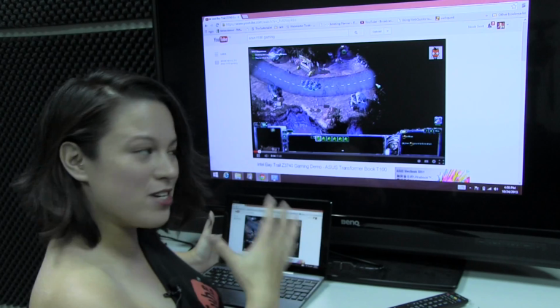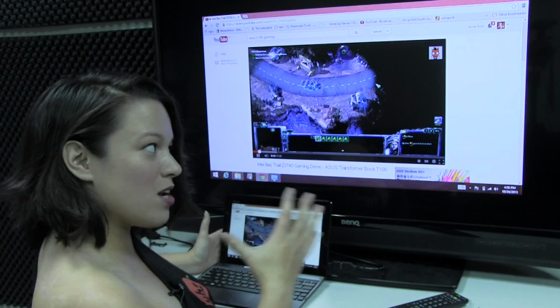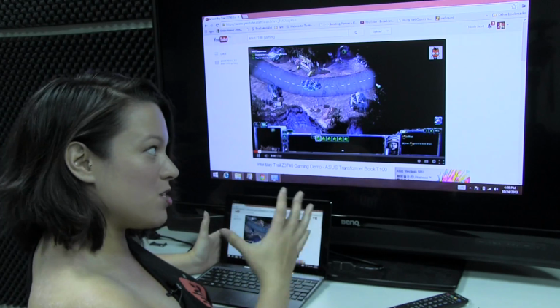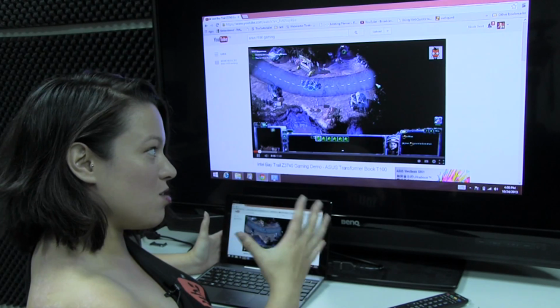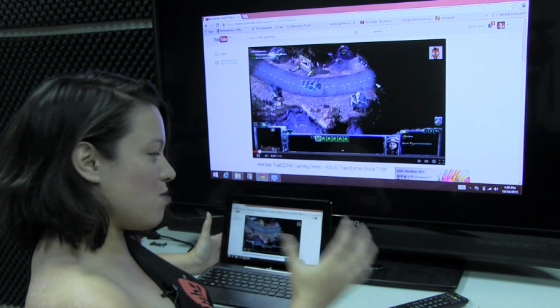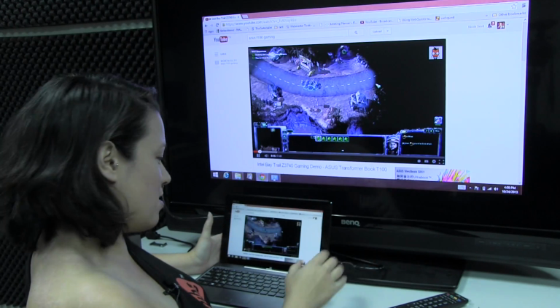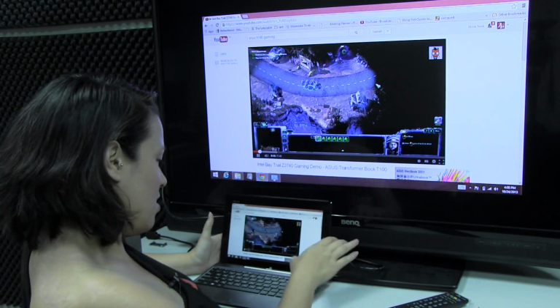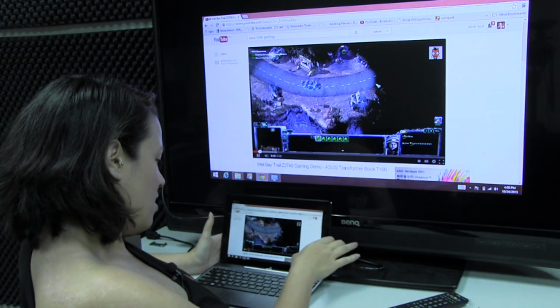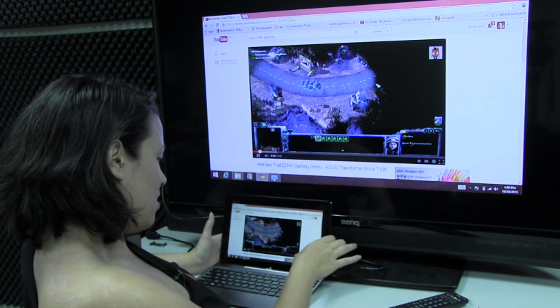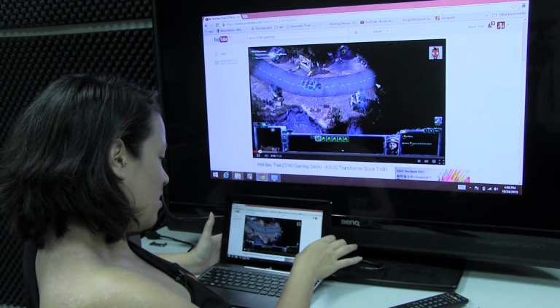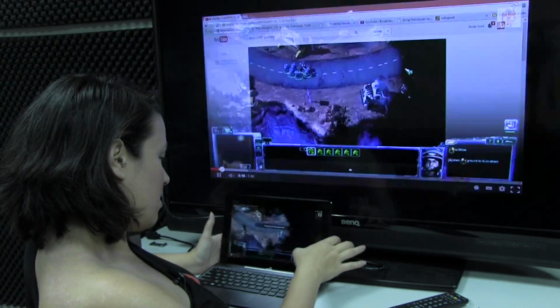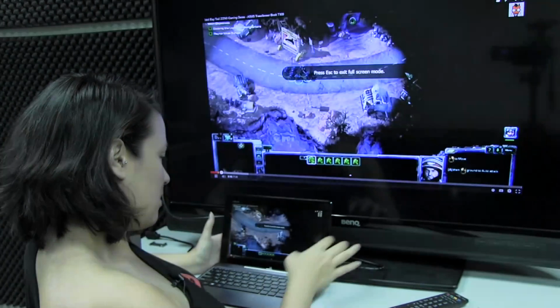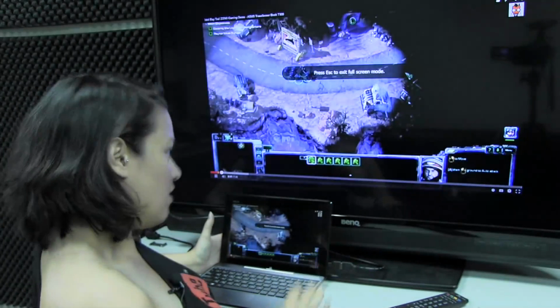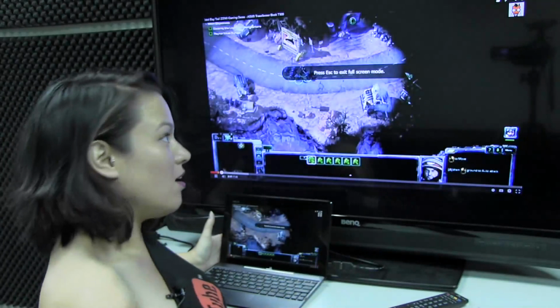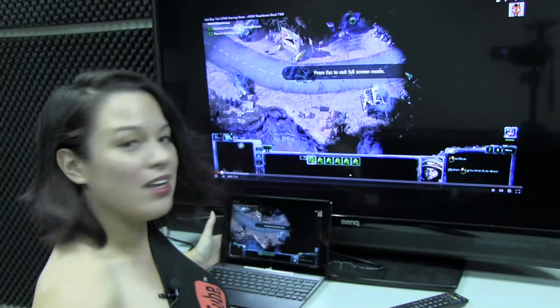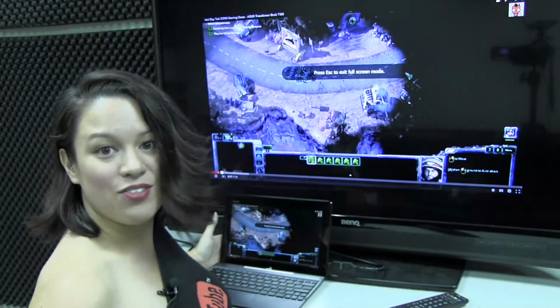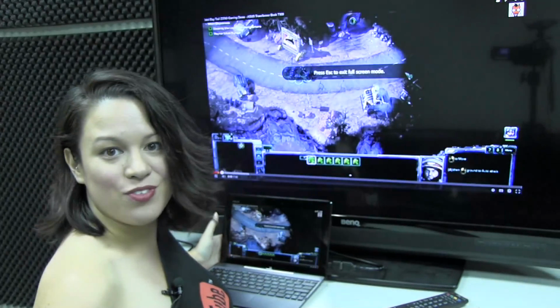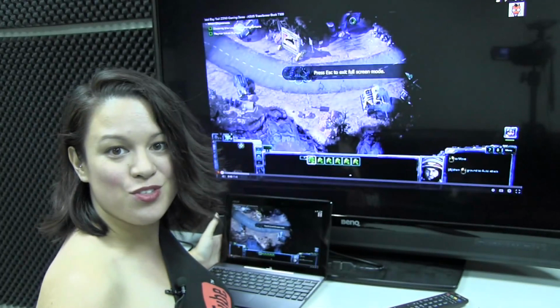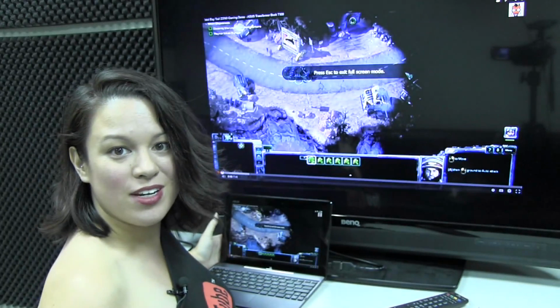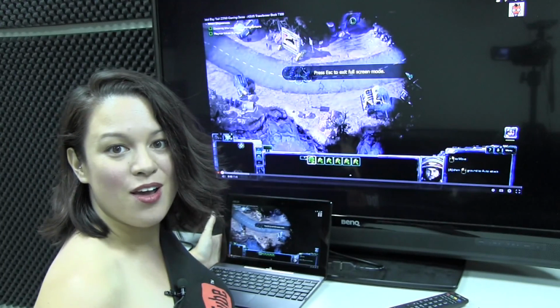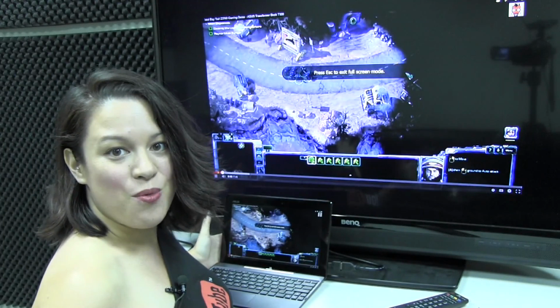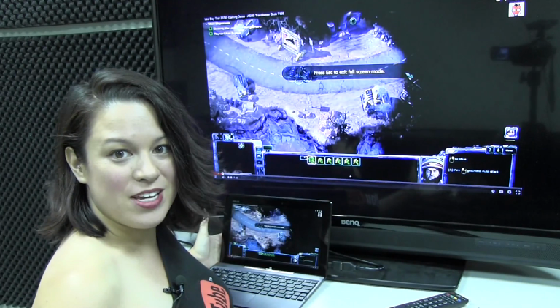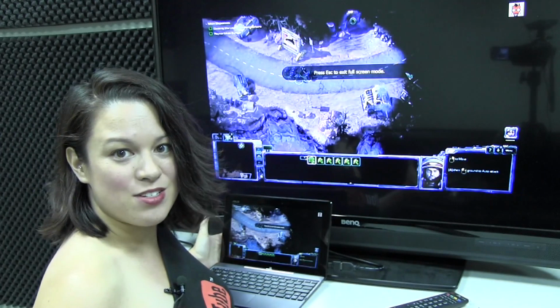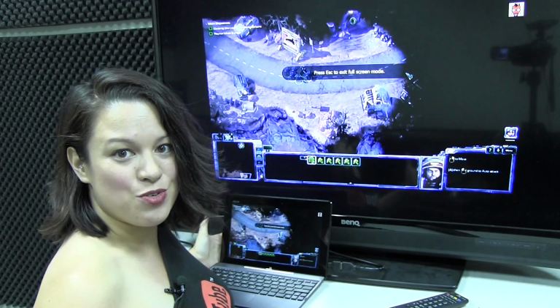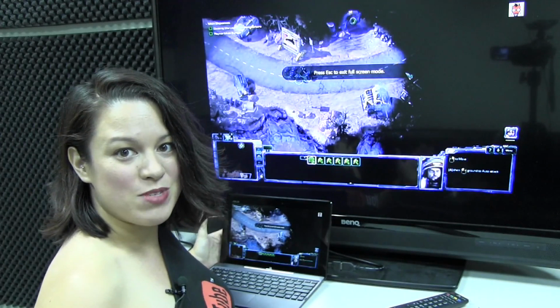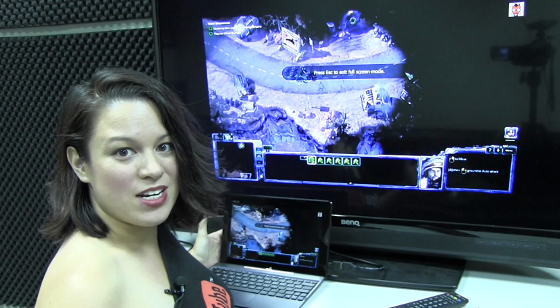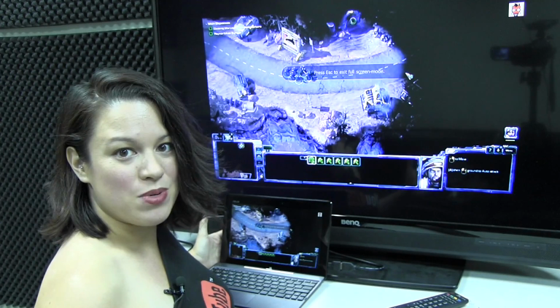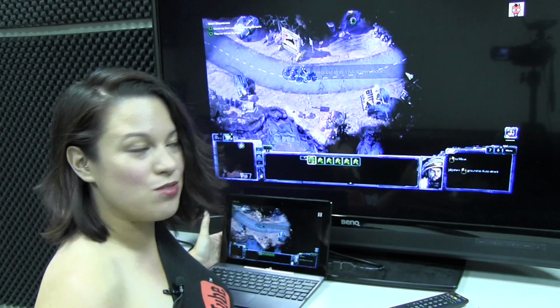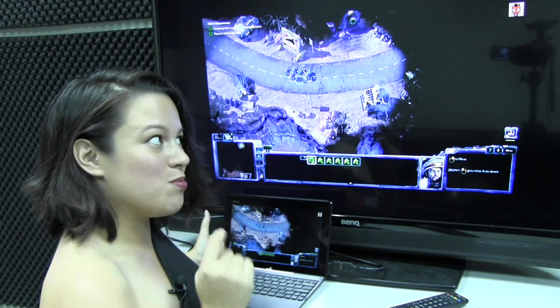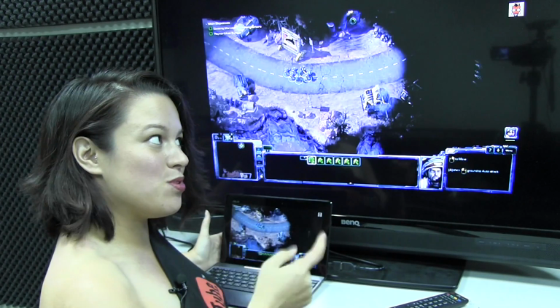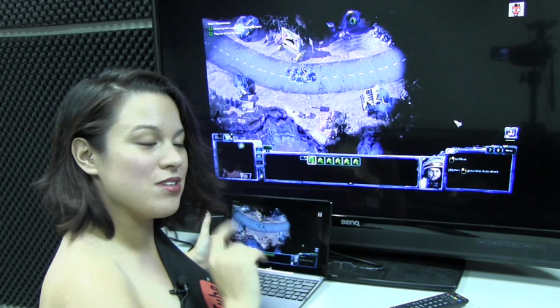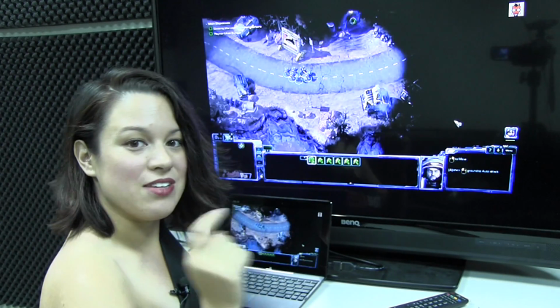I just thought I would show you that even full screen, we can stream 1080p YouTube to your TV.